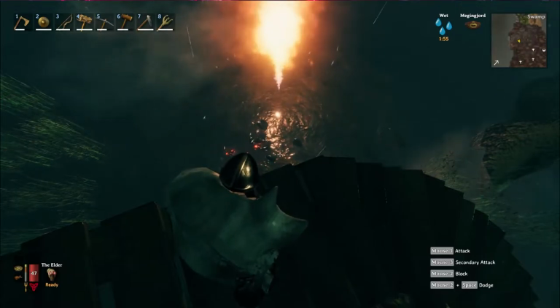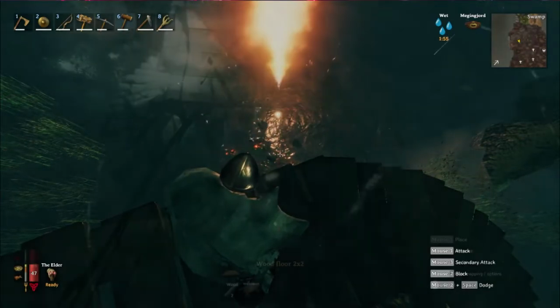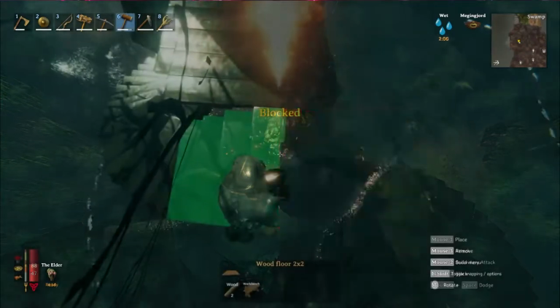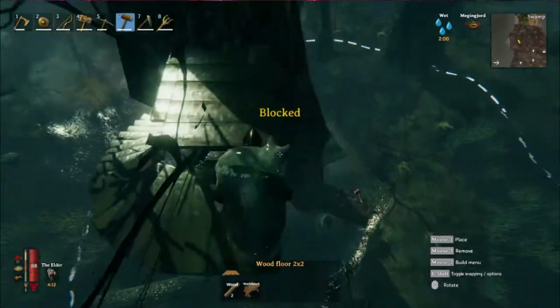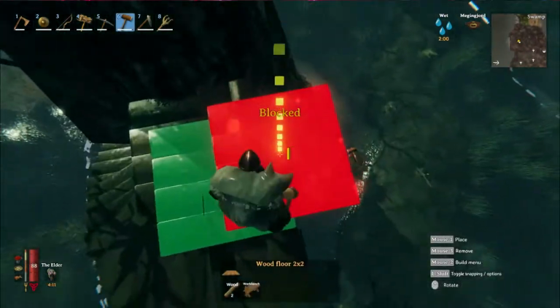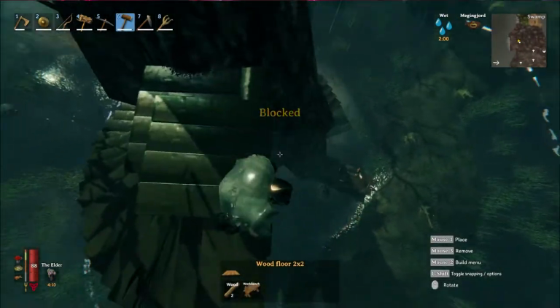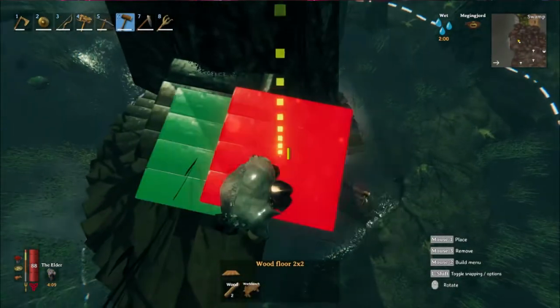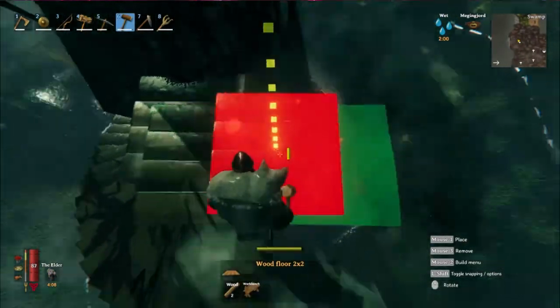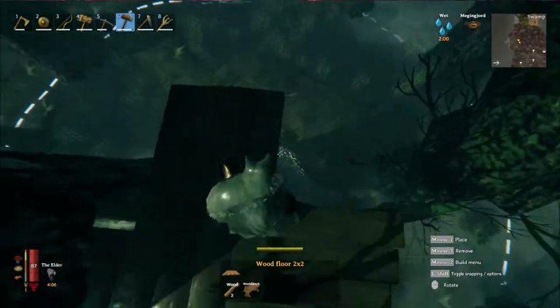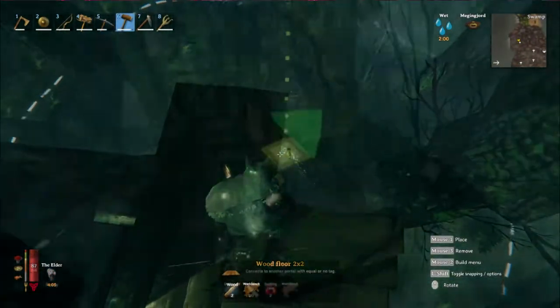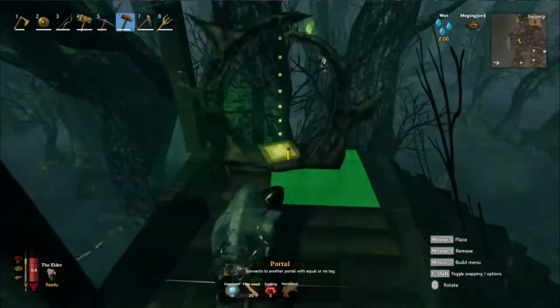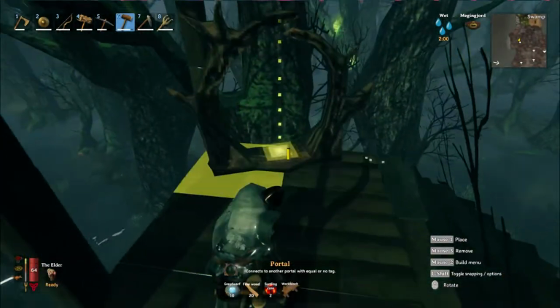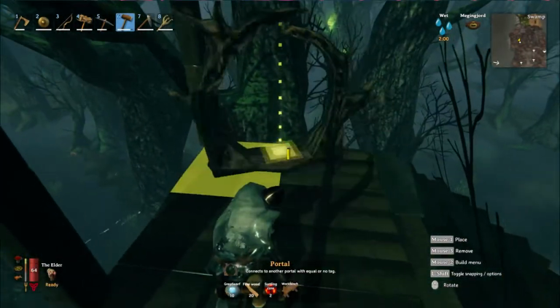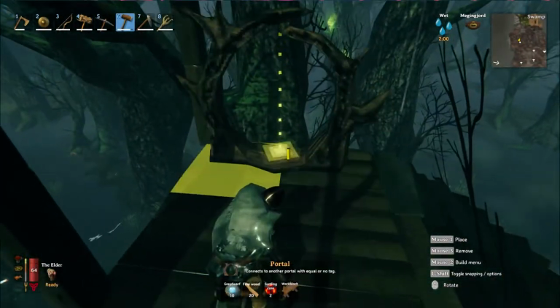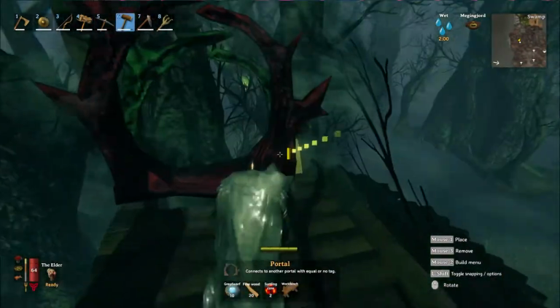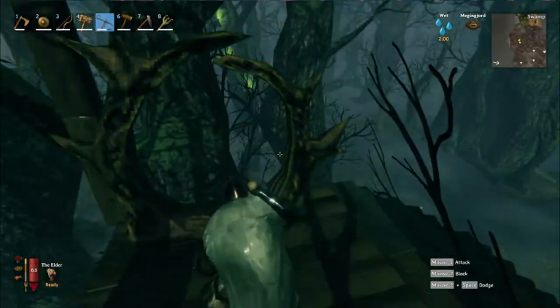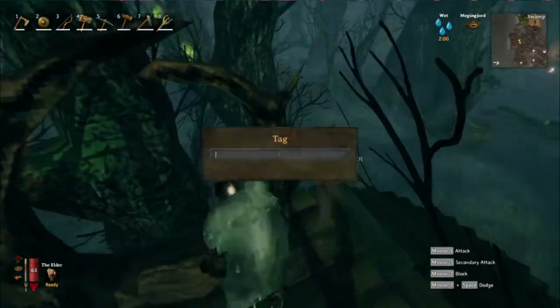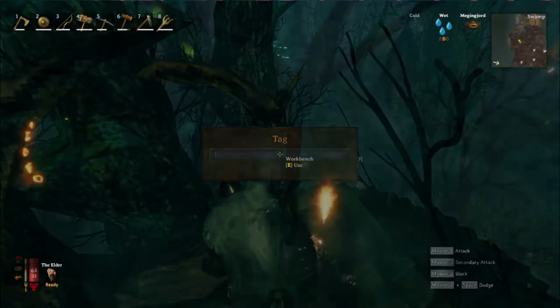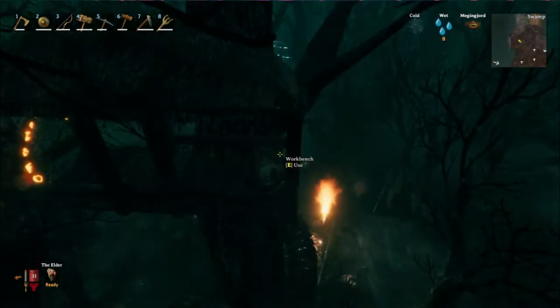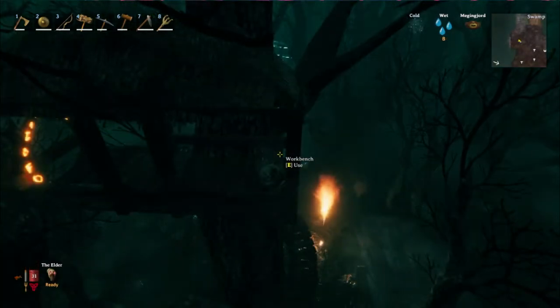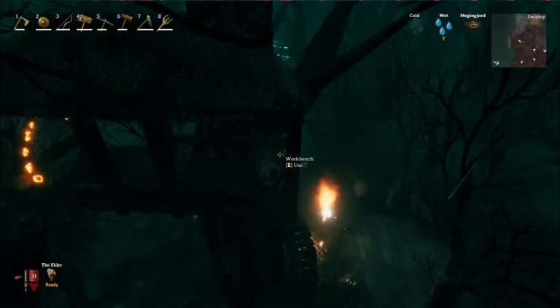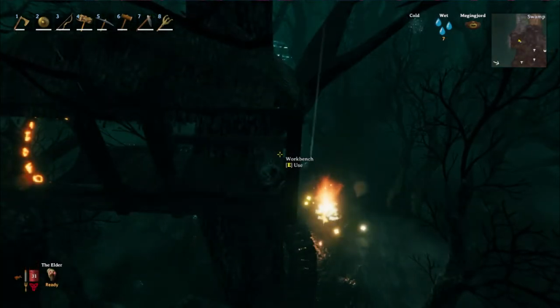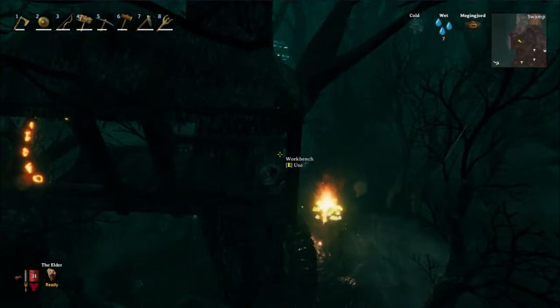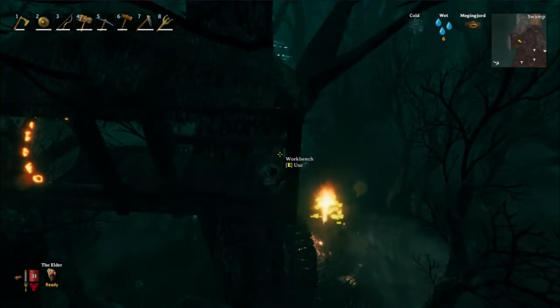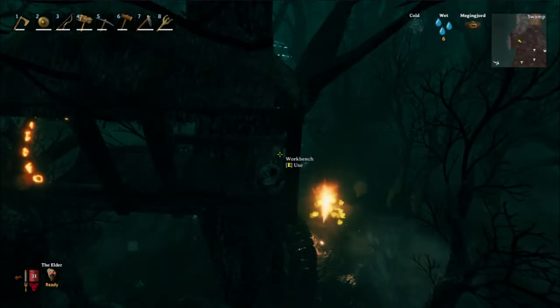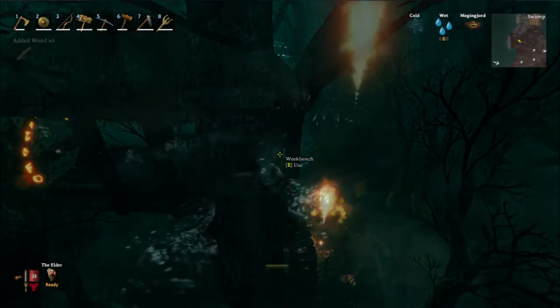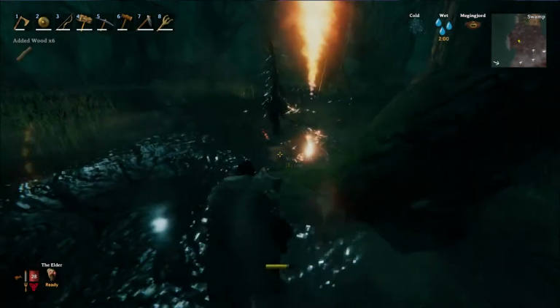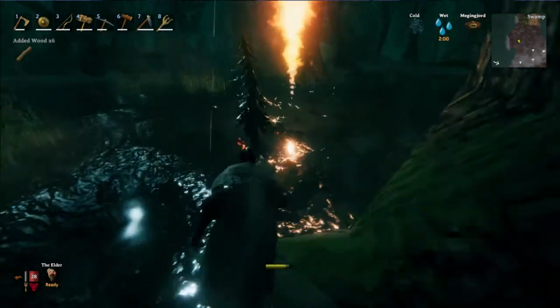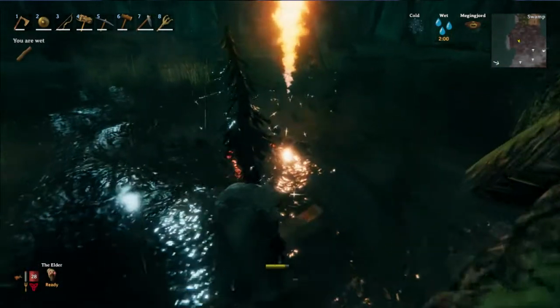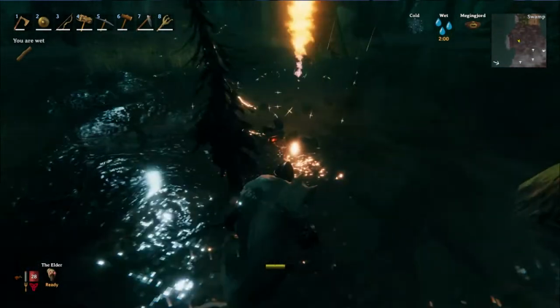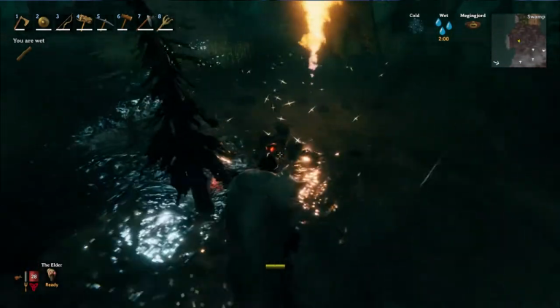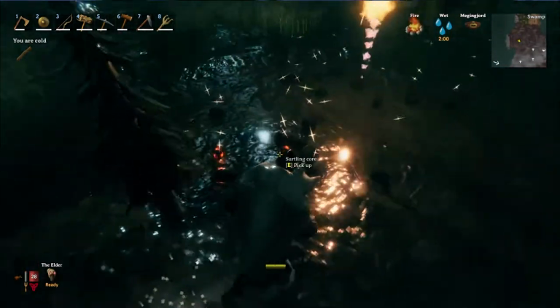If you are able to find a geyser next to an indestructible tree, we can build a treehouse which will keep us safe while we AFK for the Sirtlings to spawn.